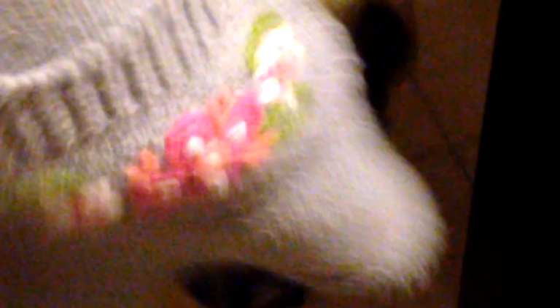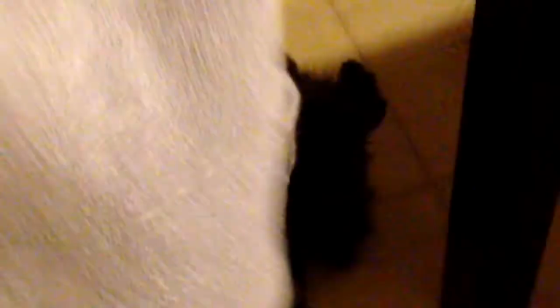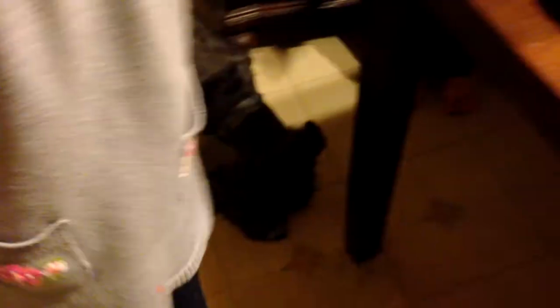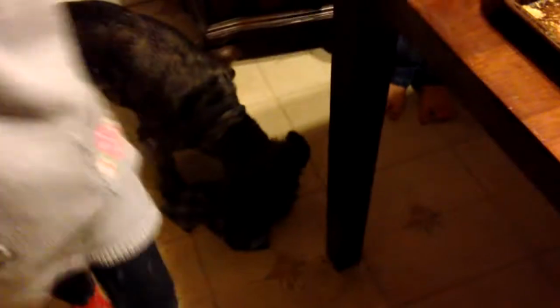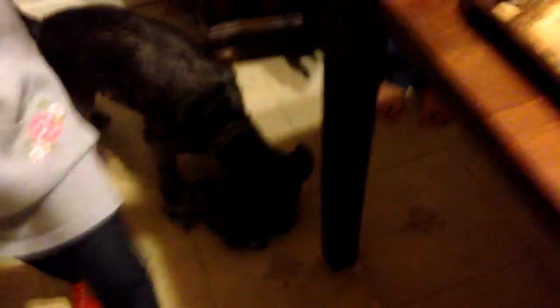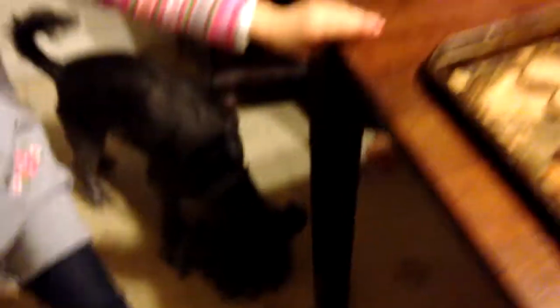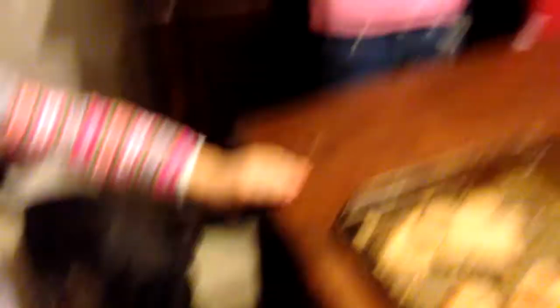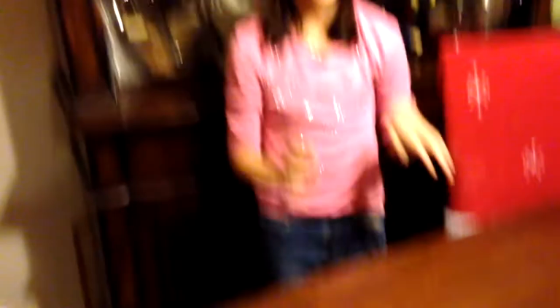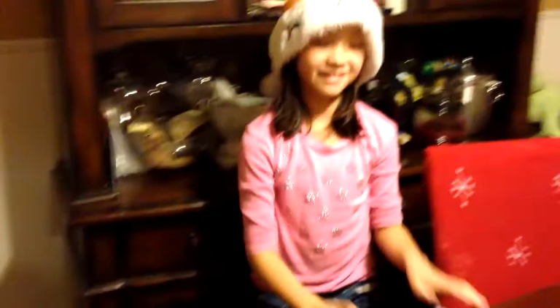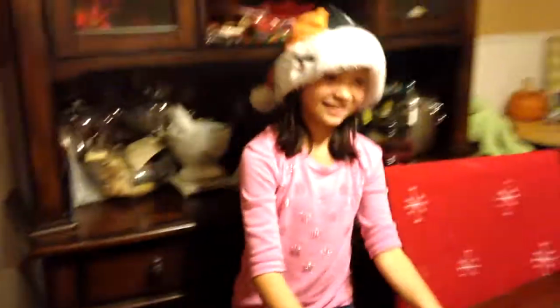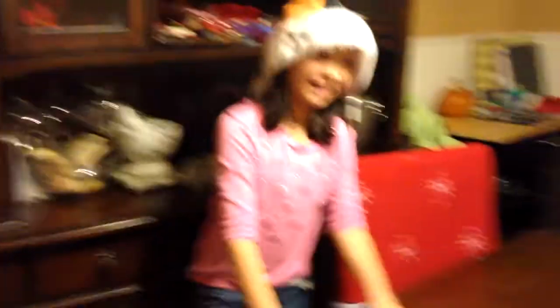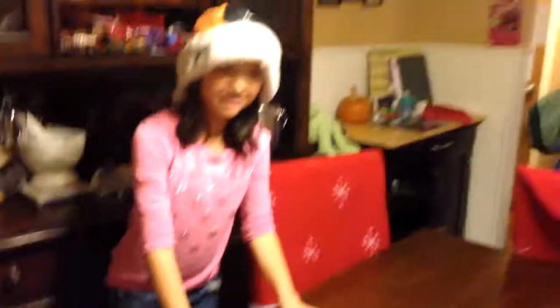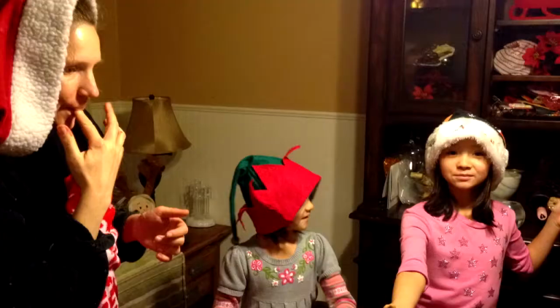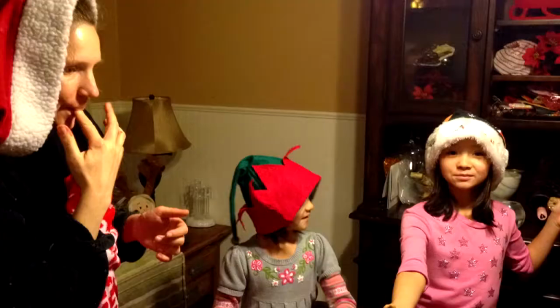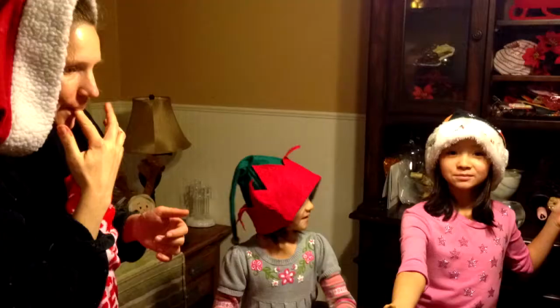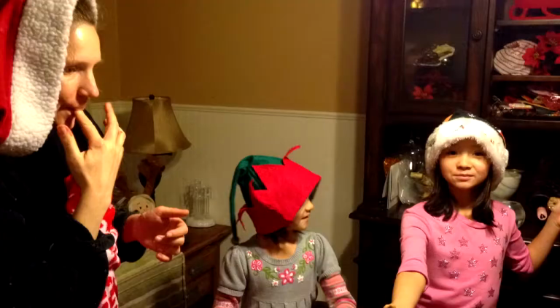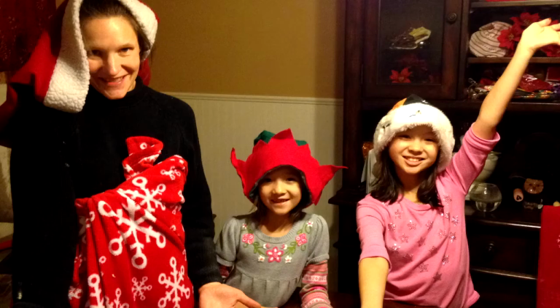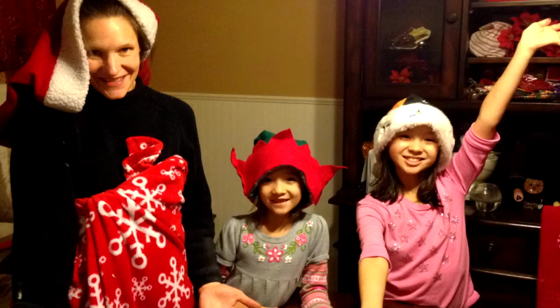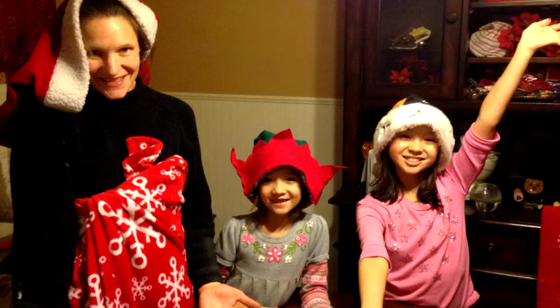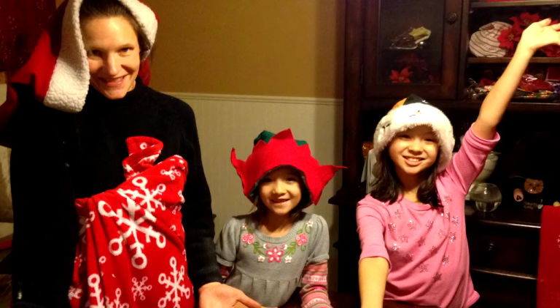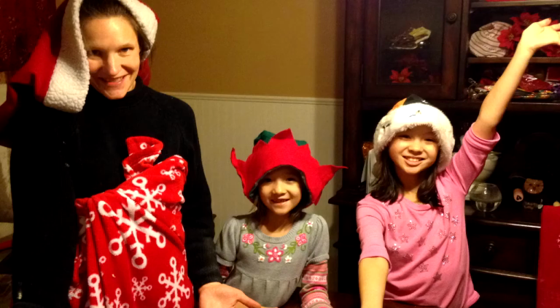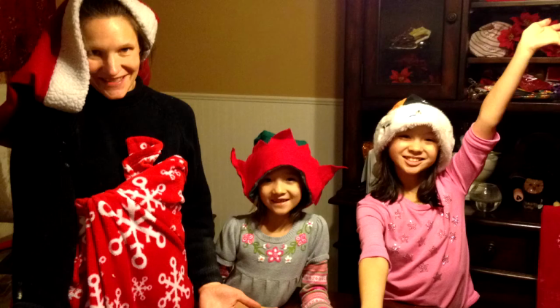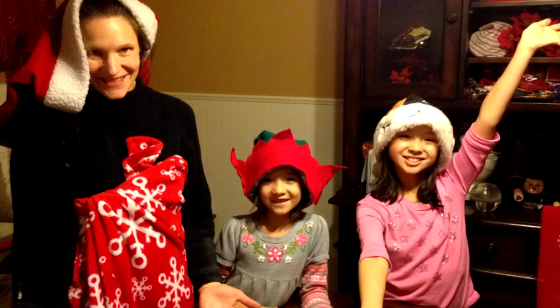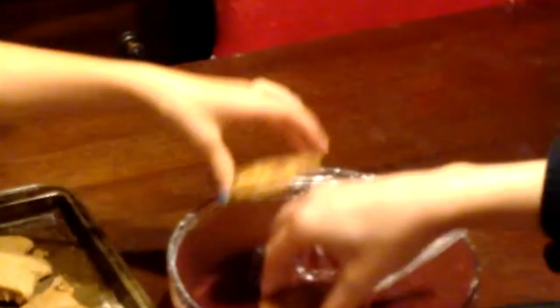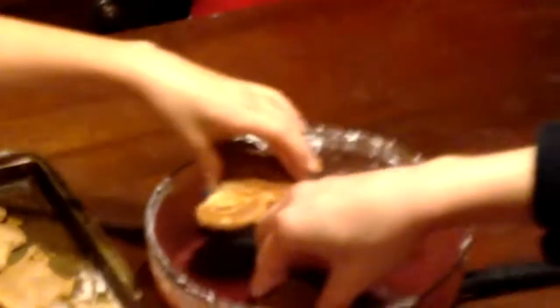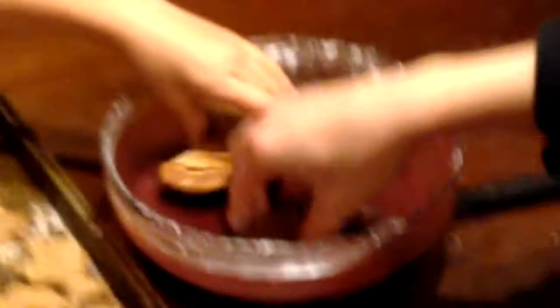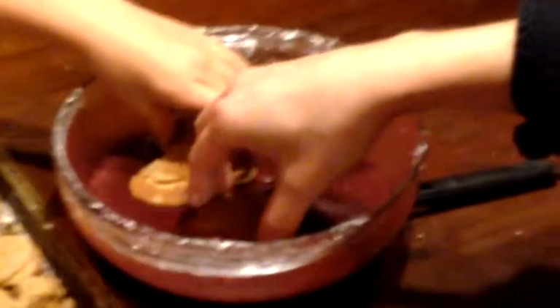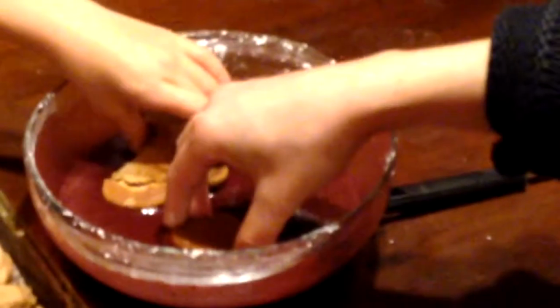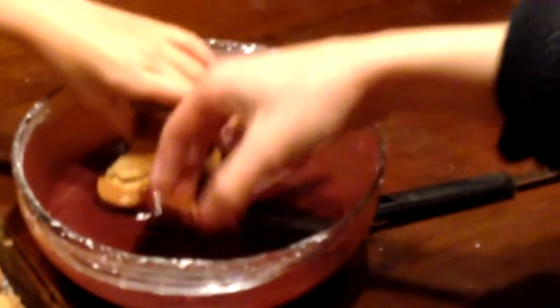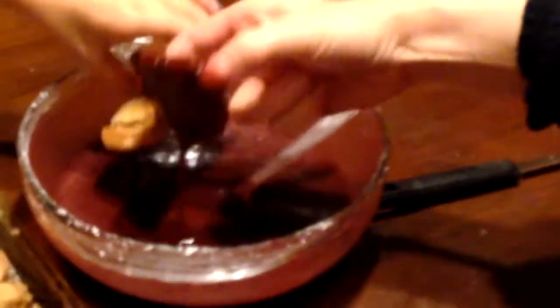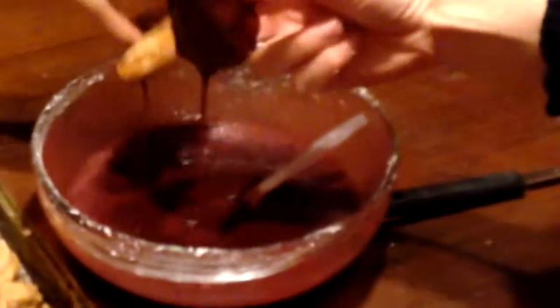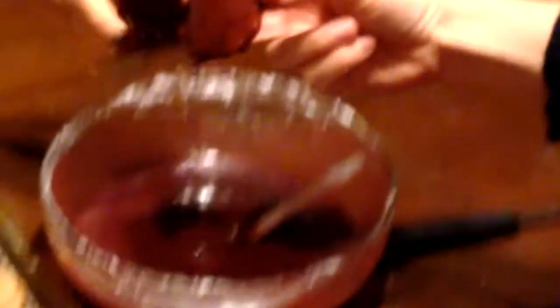So everybody, please order your Stick and Dip.